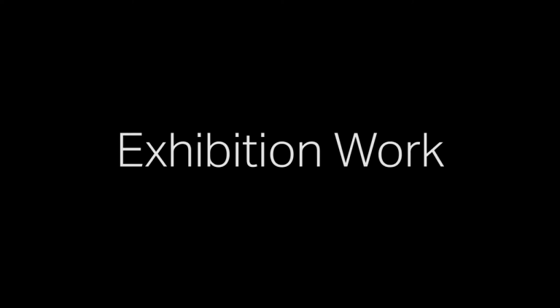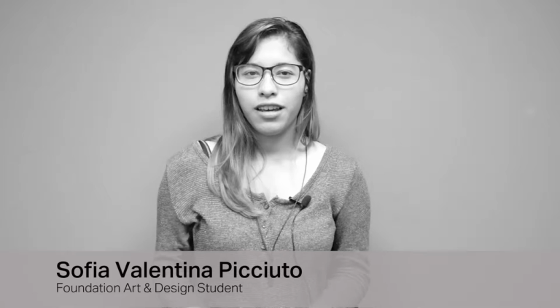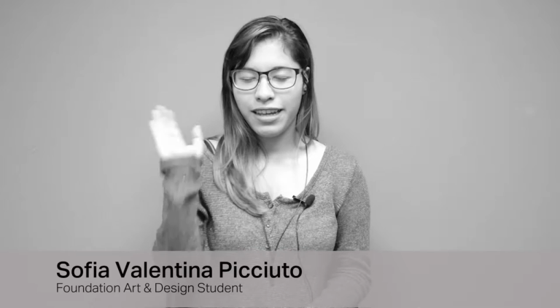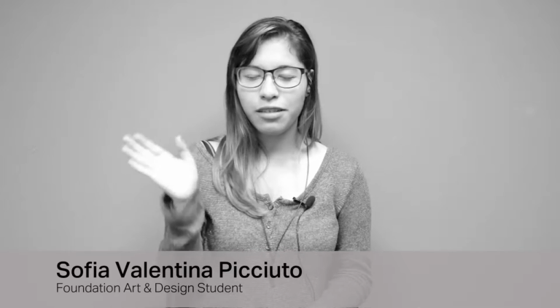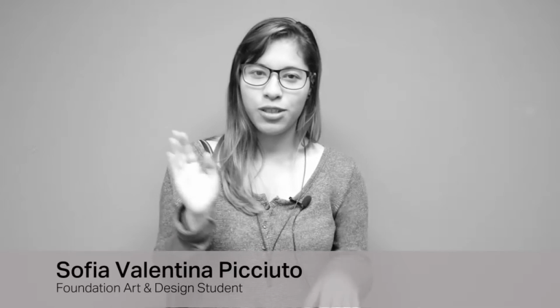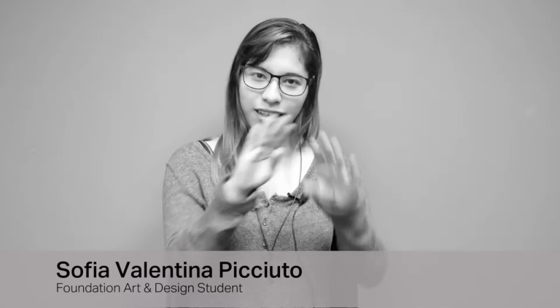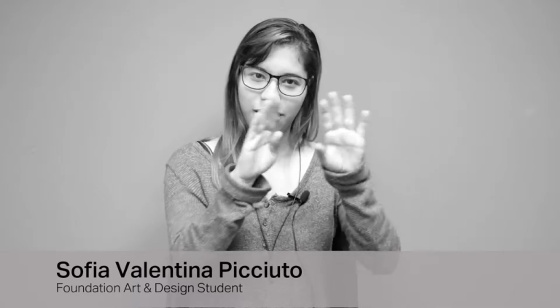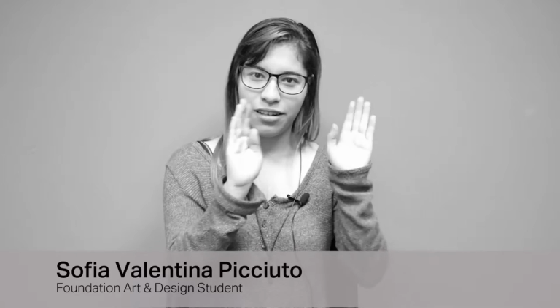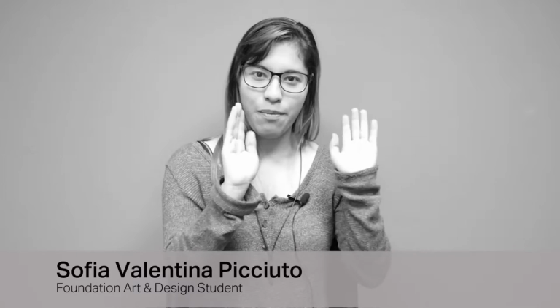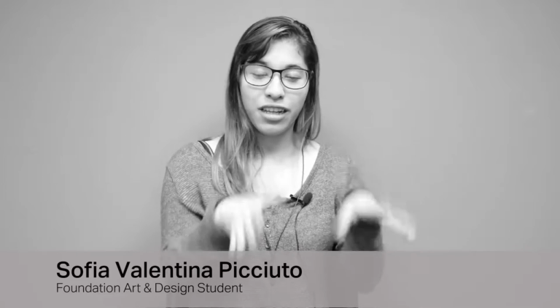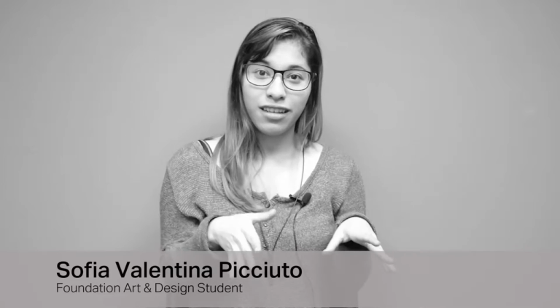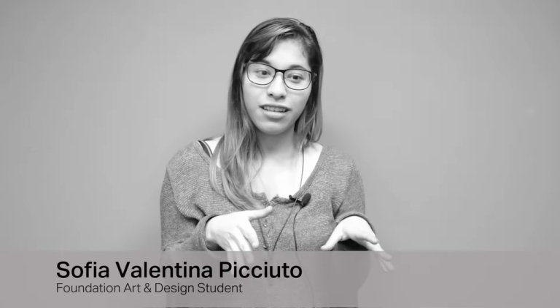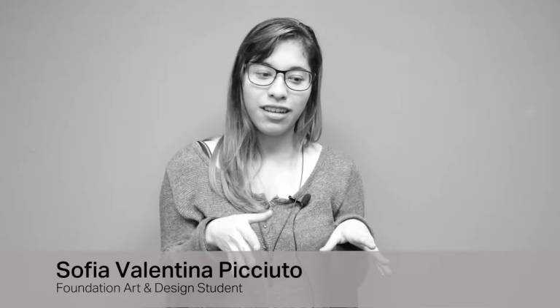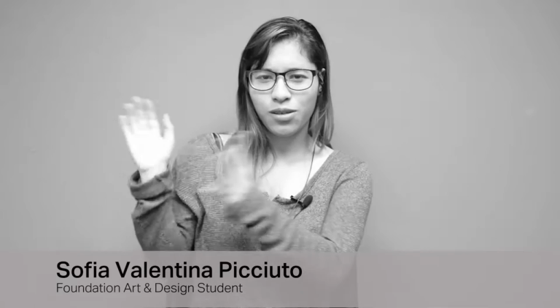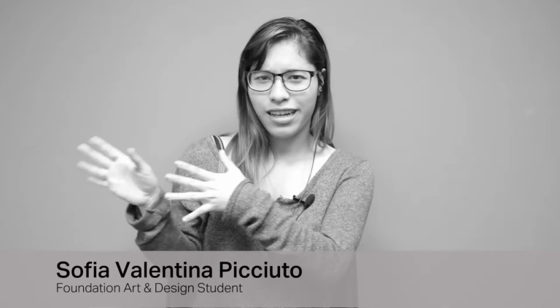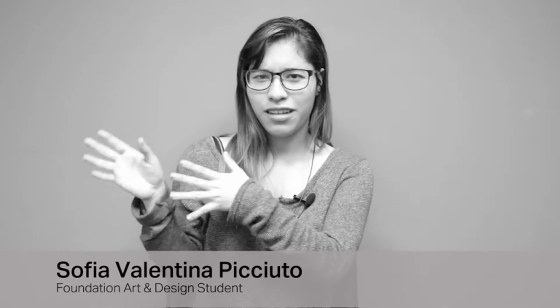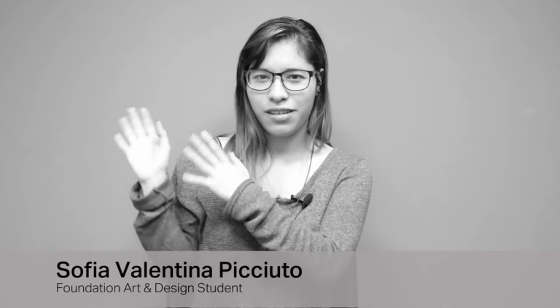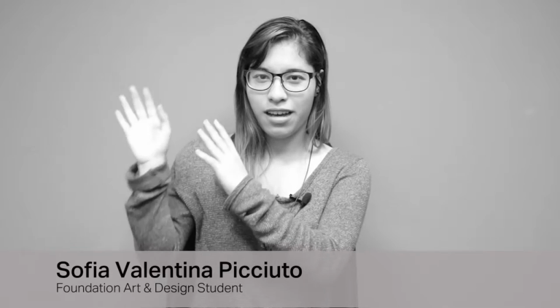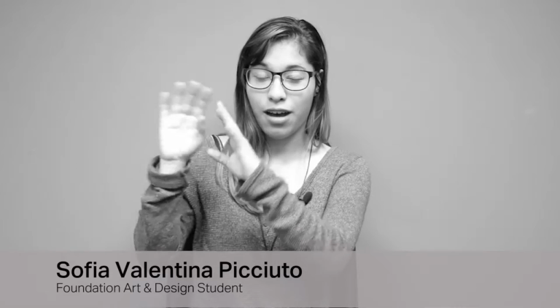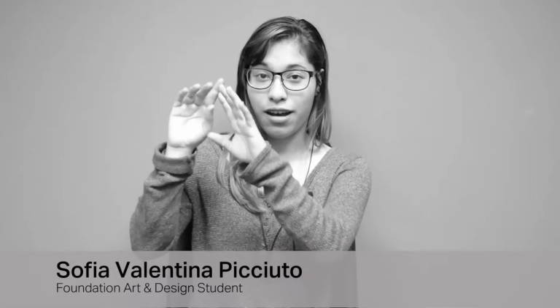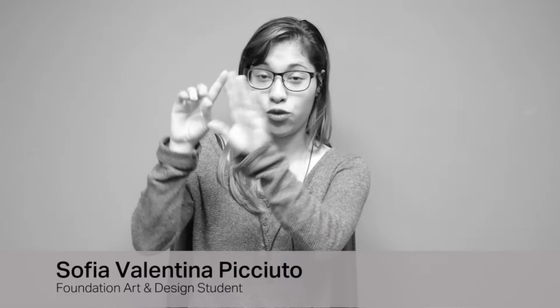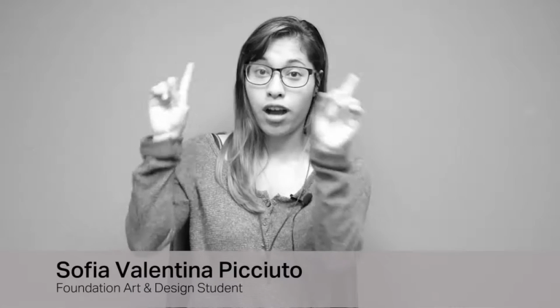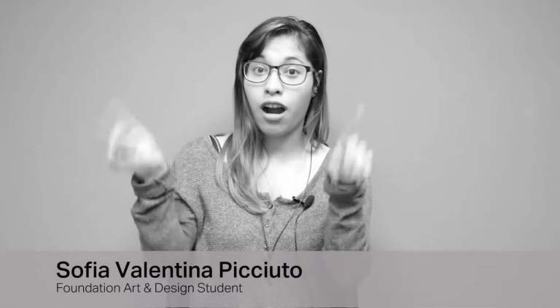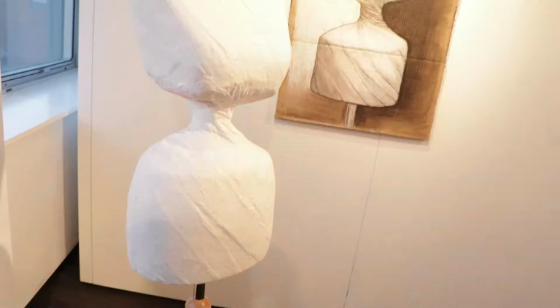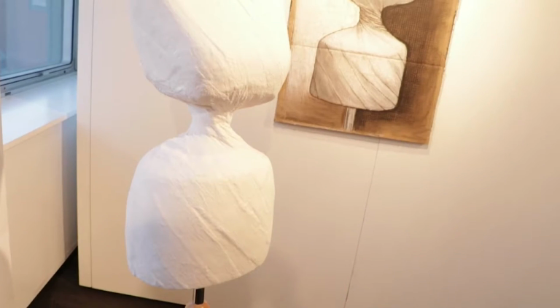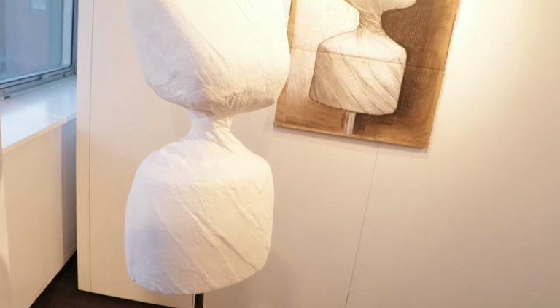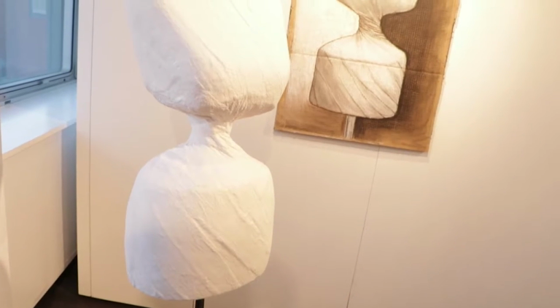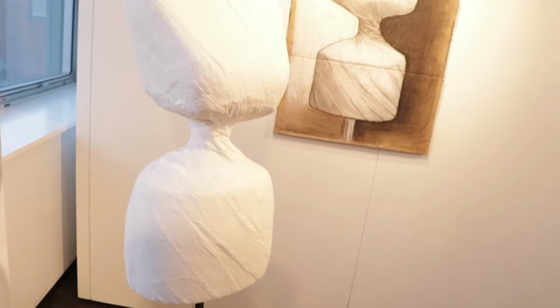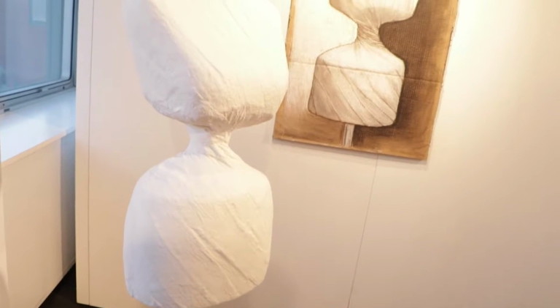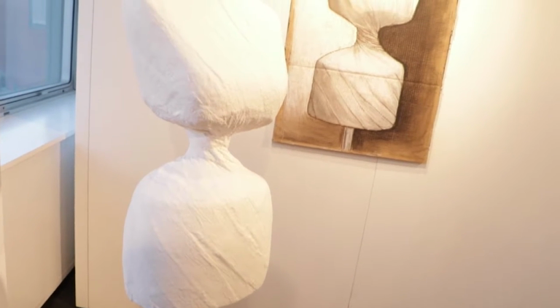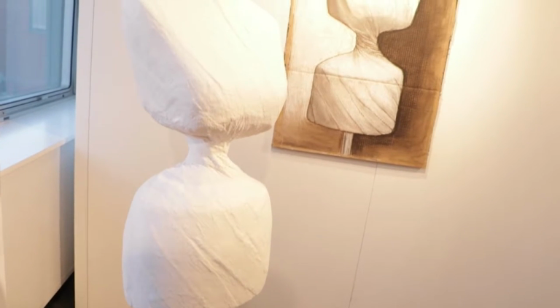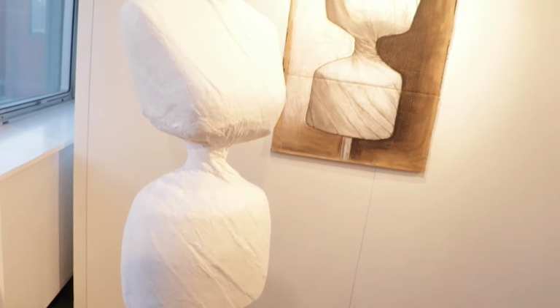In the exhibition there is a mannequin, and alongside there is a cardboard drawing with chalk and charcoal.